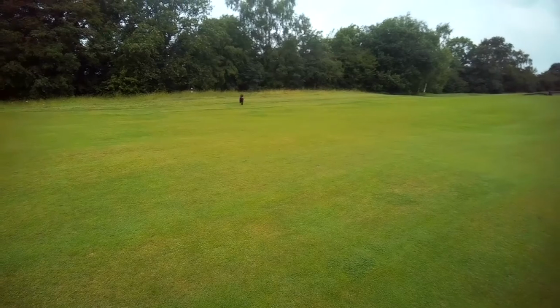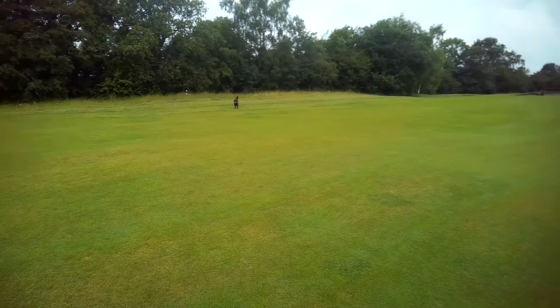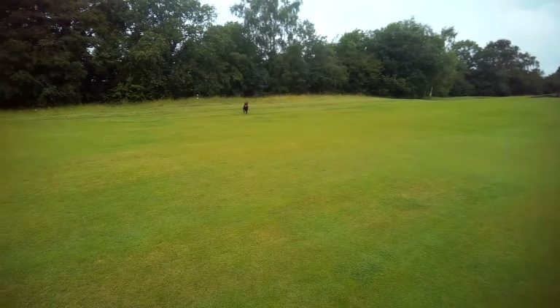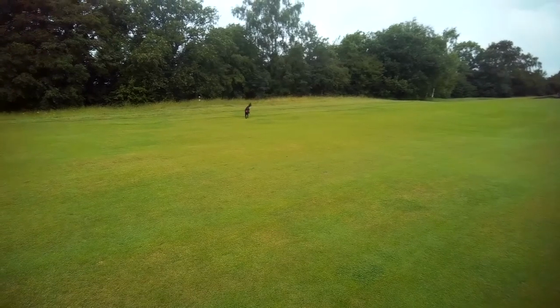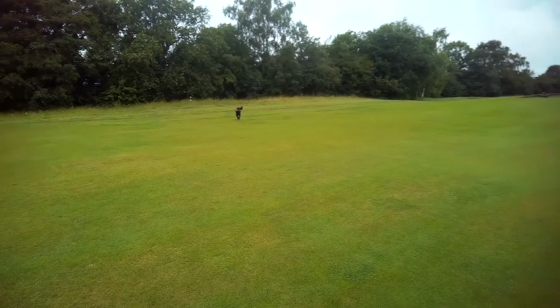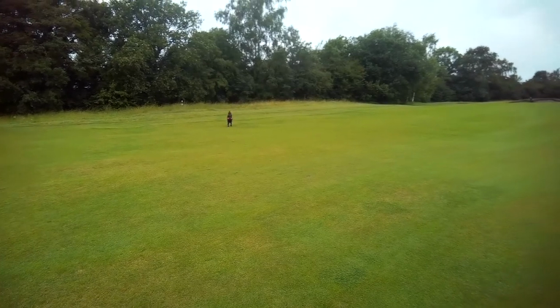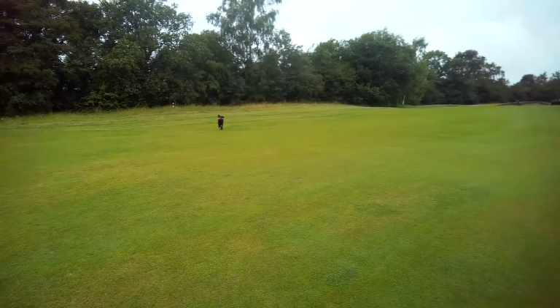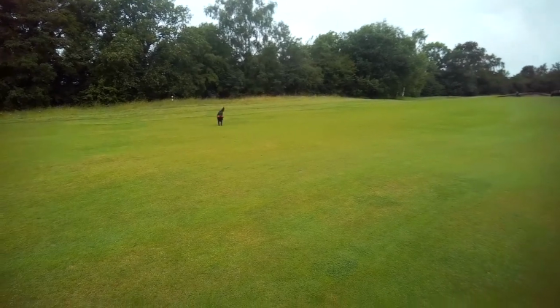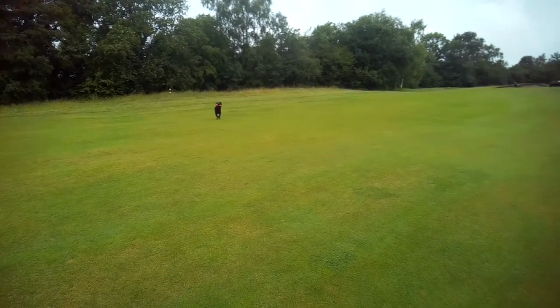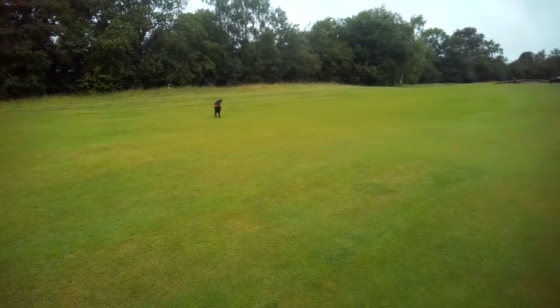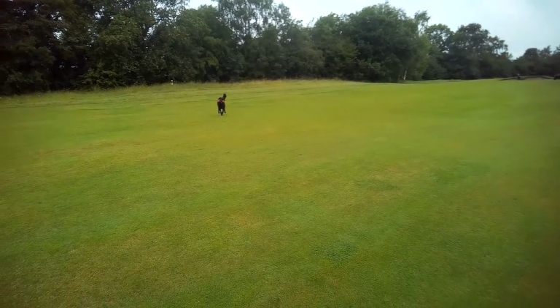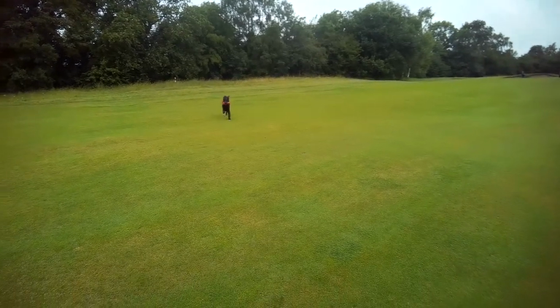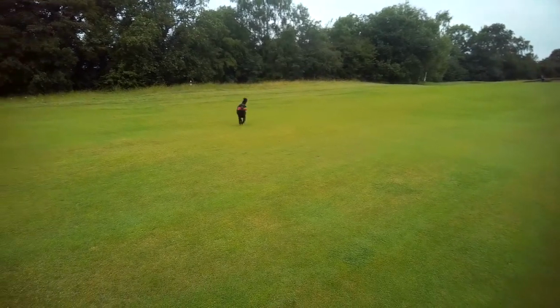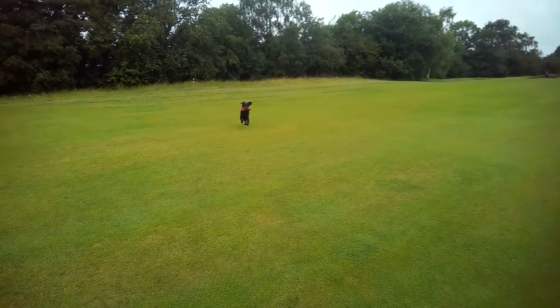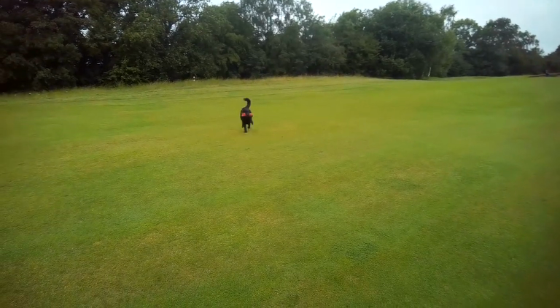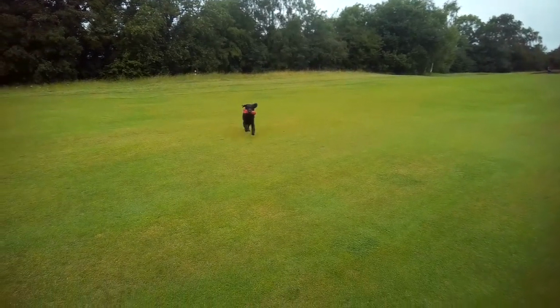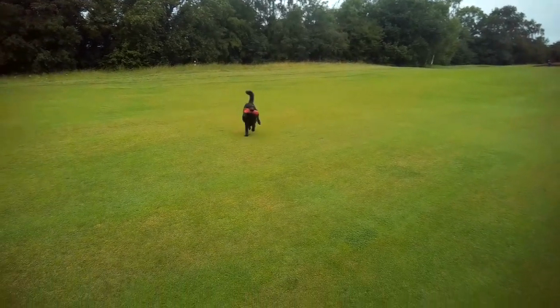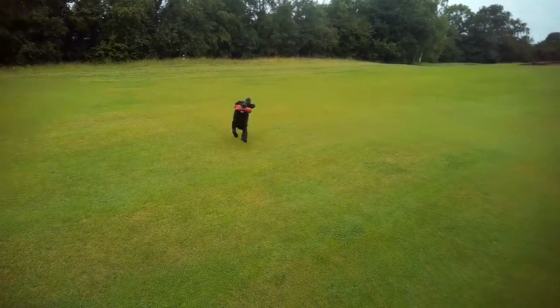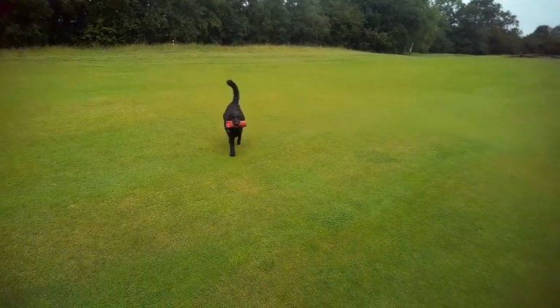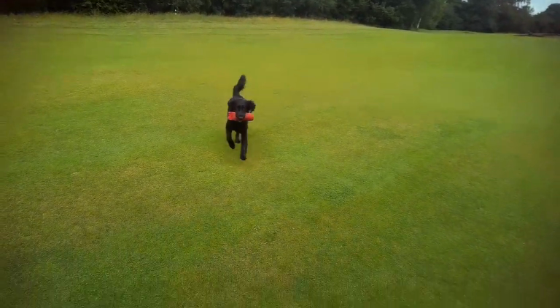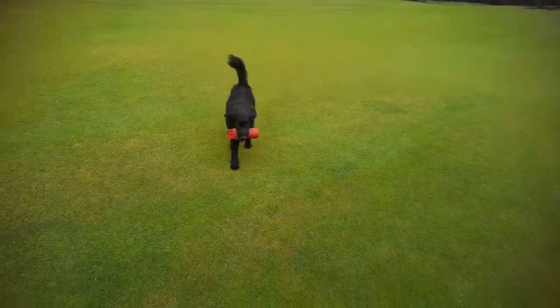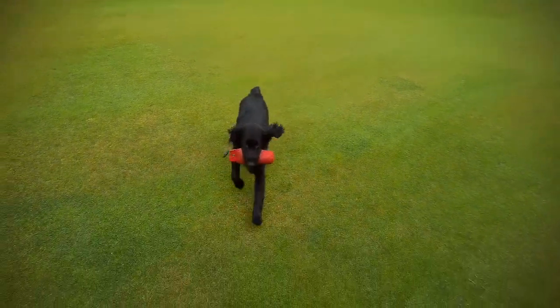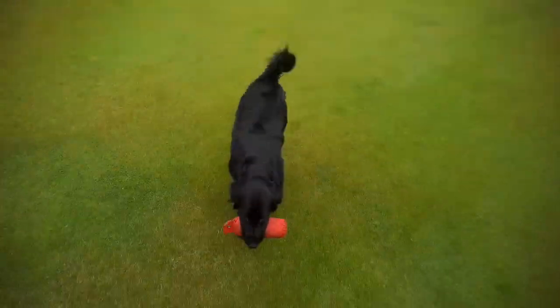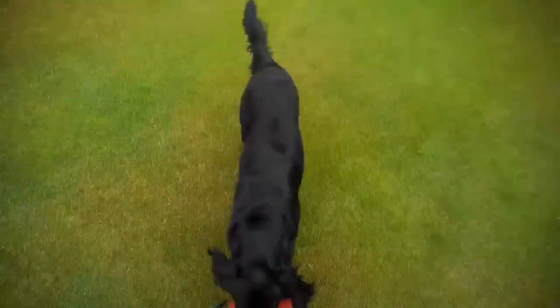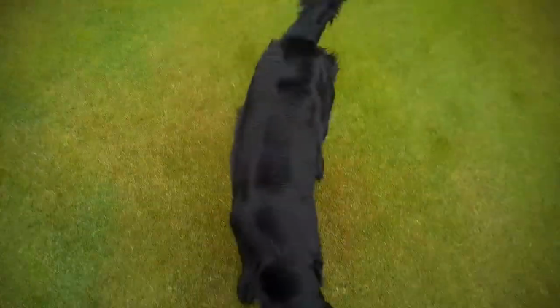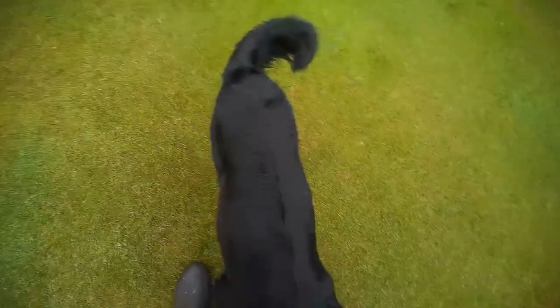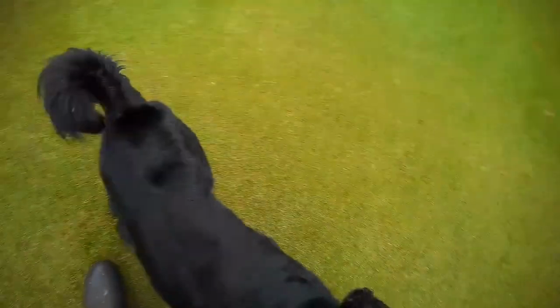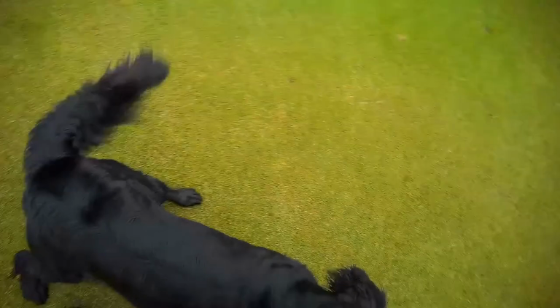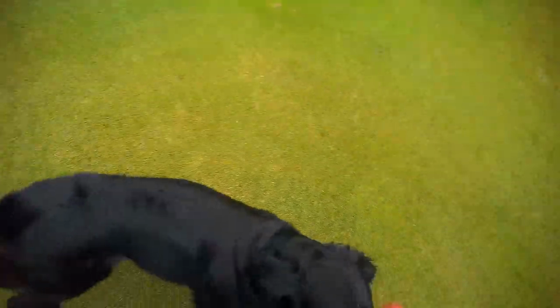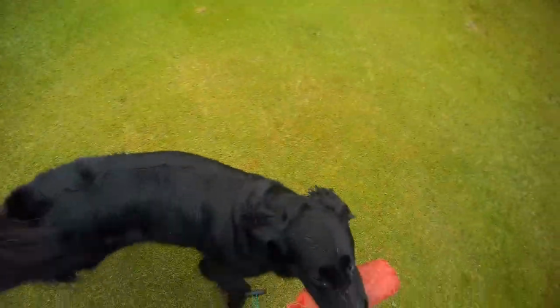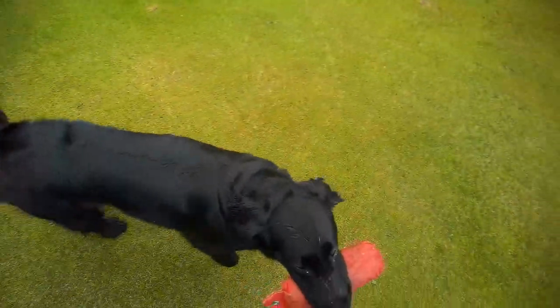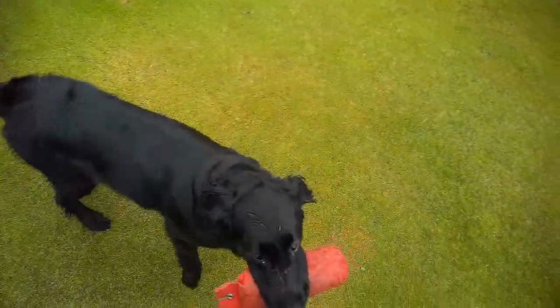She picked quite nicely, wasn't tempted to go any further like she was when we were in the familiar ground.